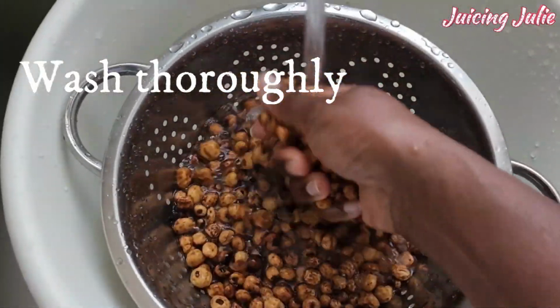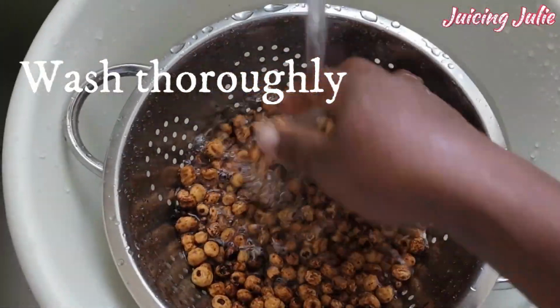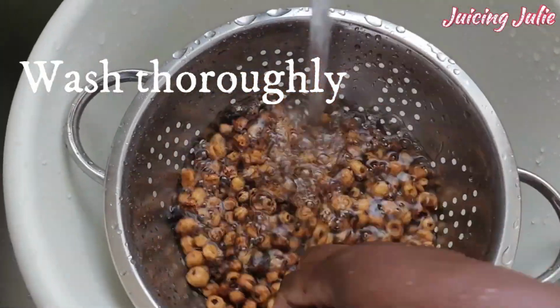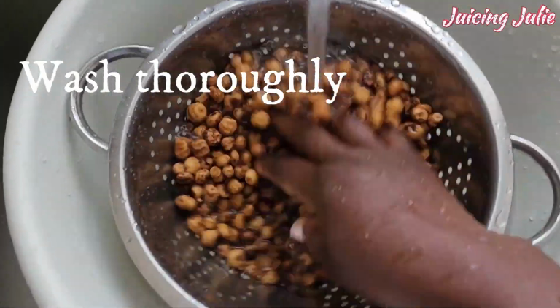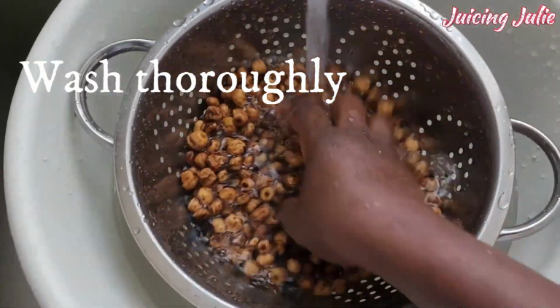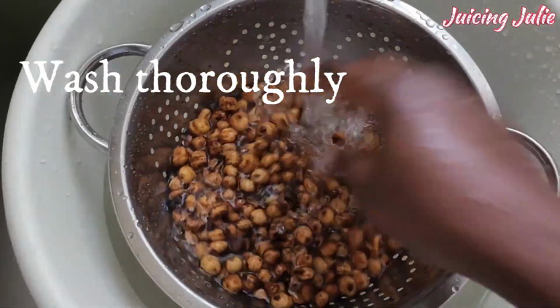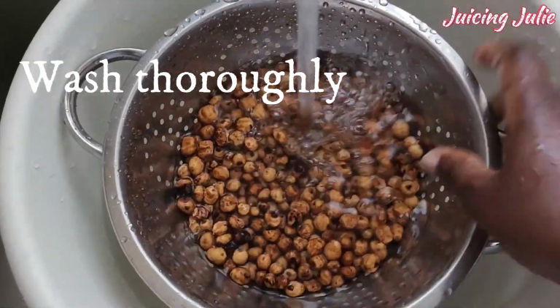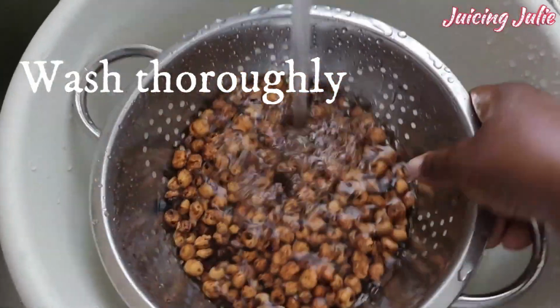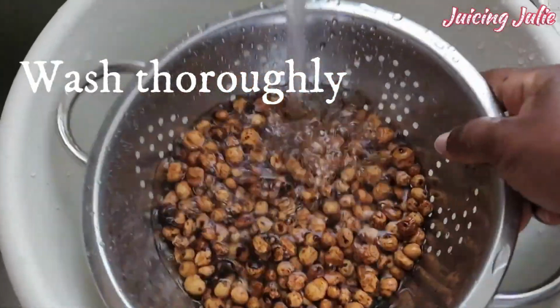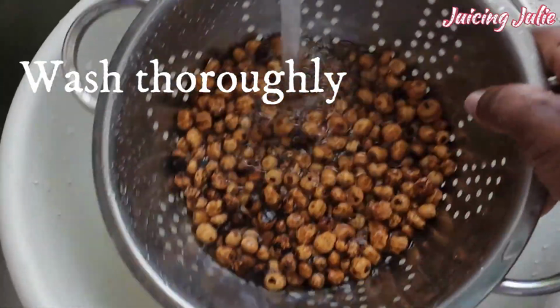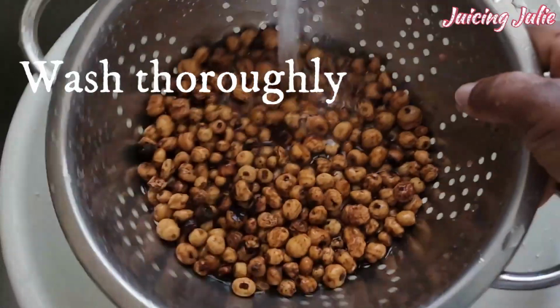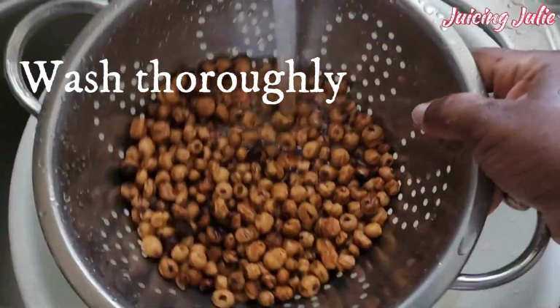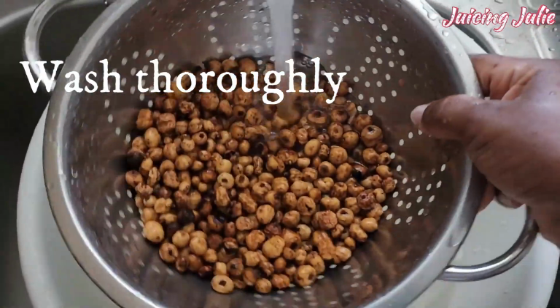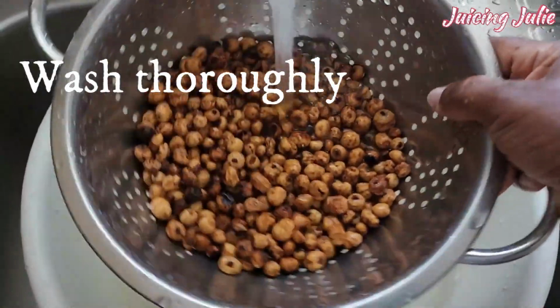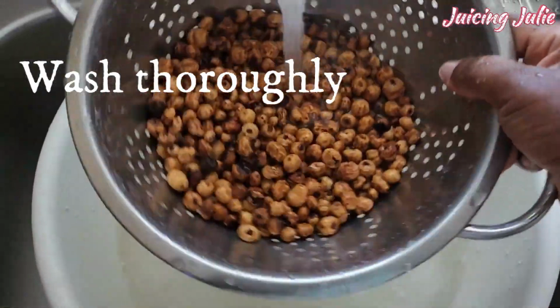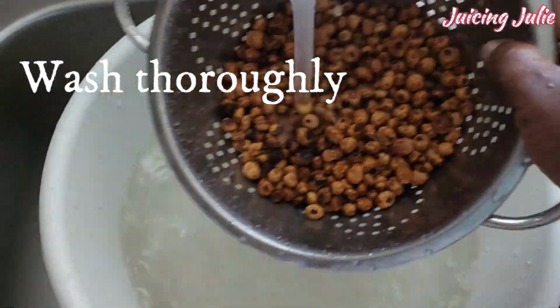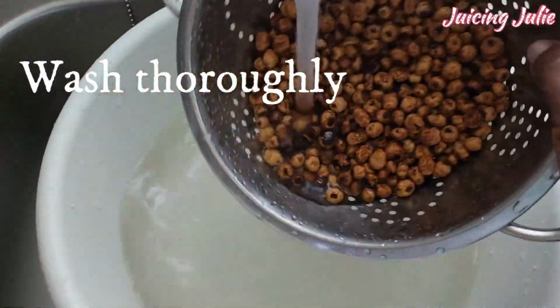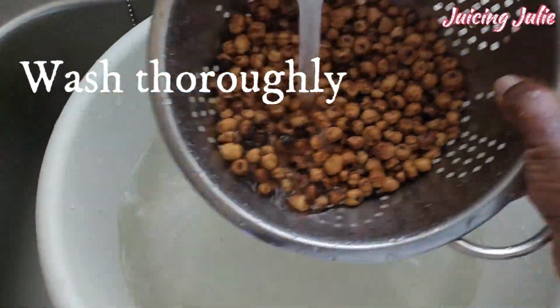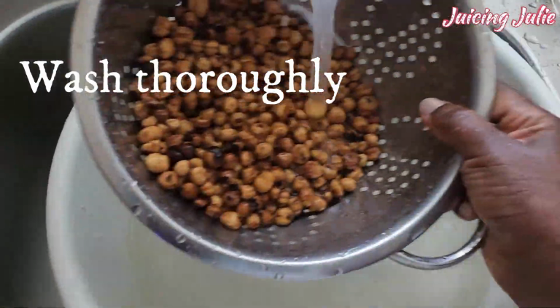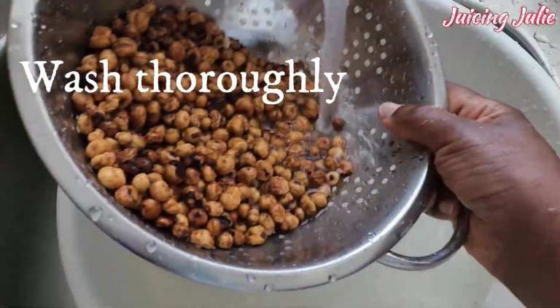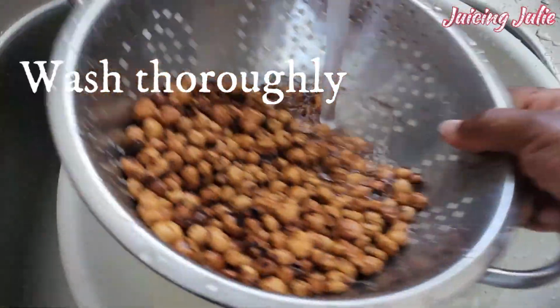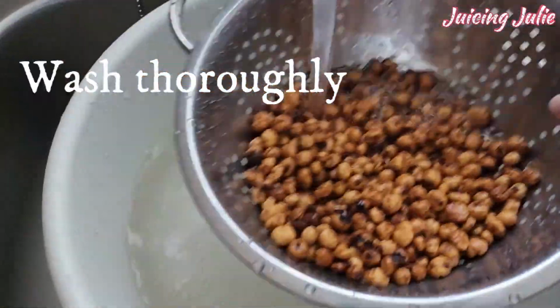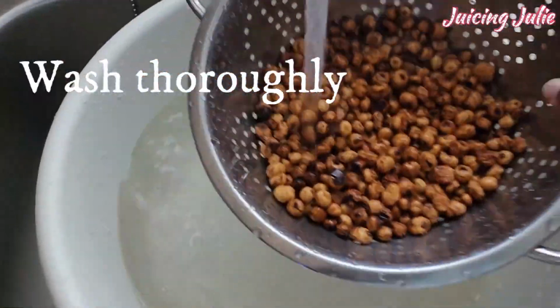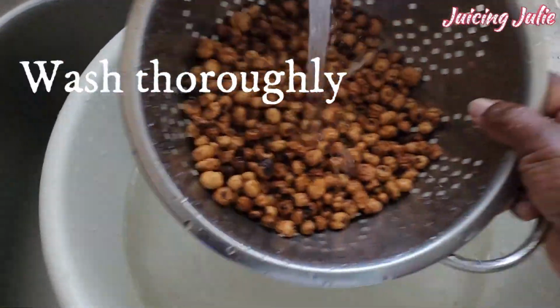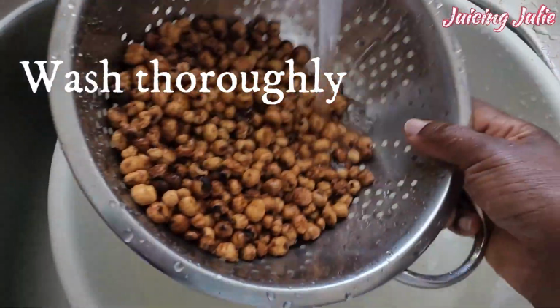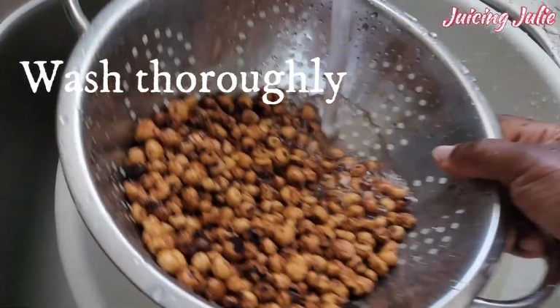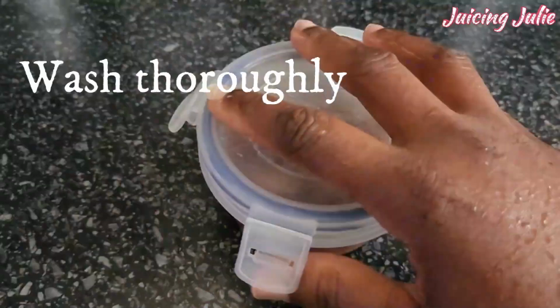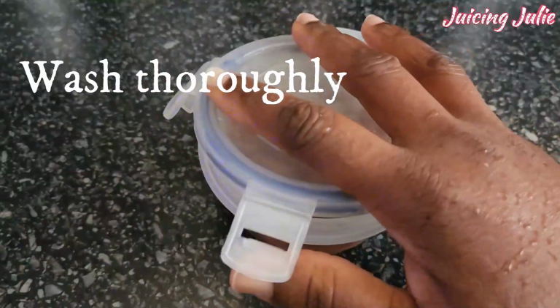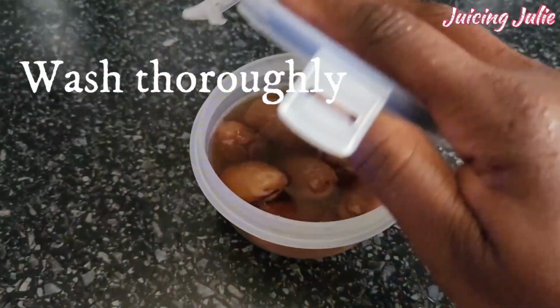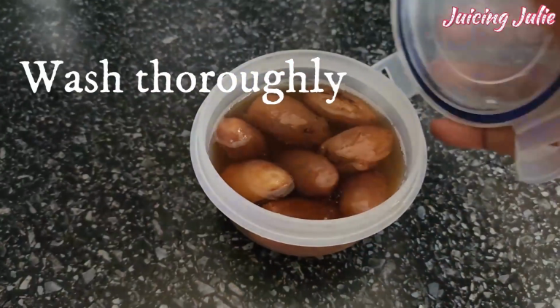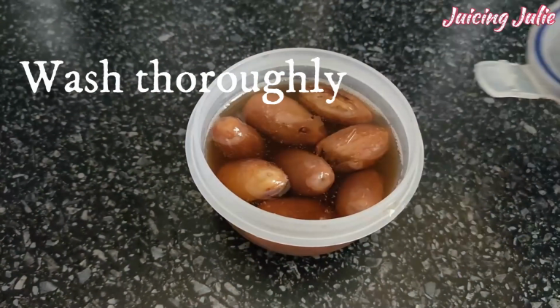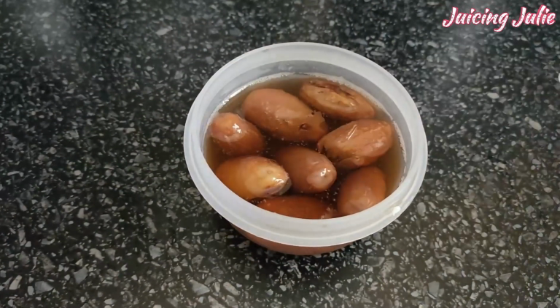Remember to wash thoroughly — because we juice raw, it's important to wash well. I always make that clear in my videos.